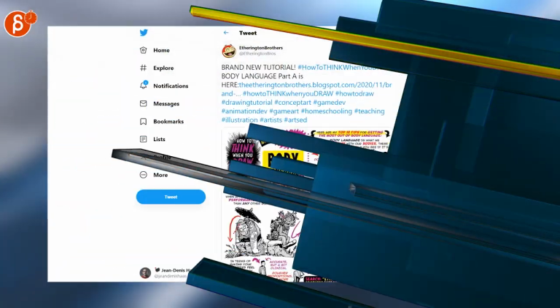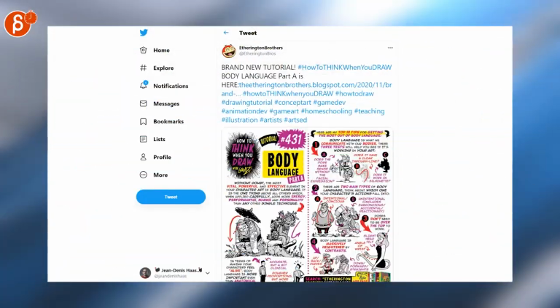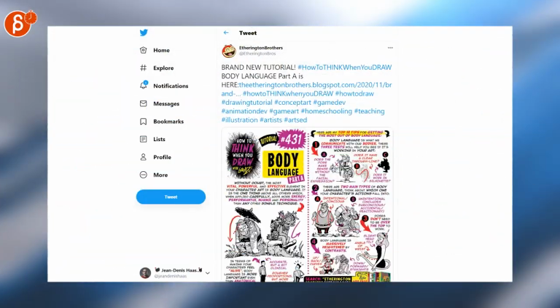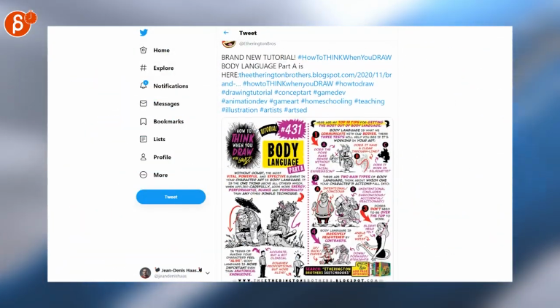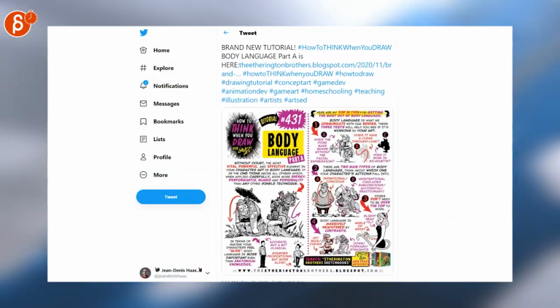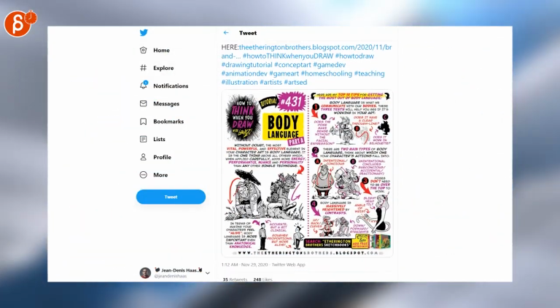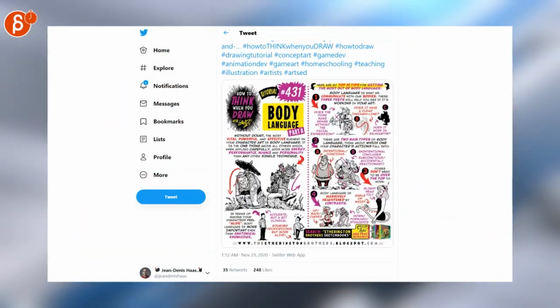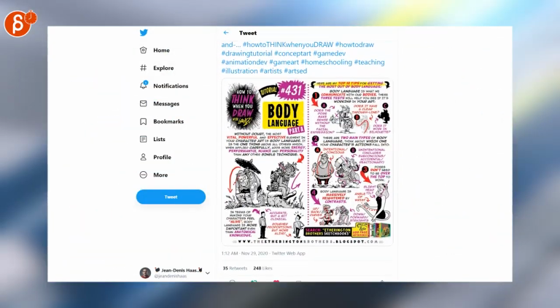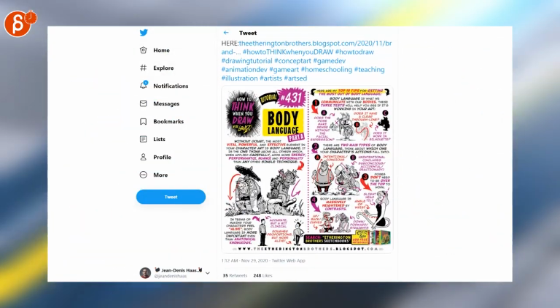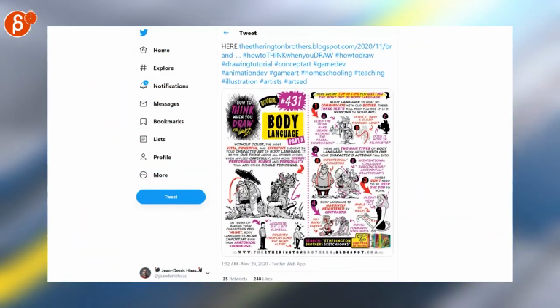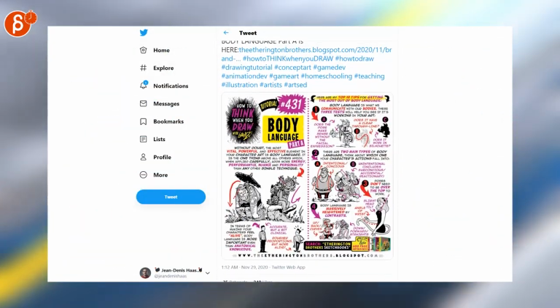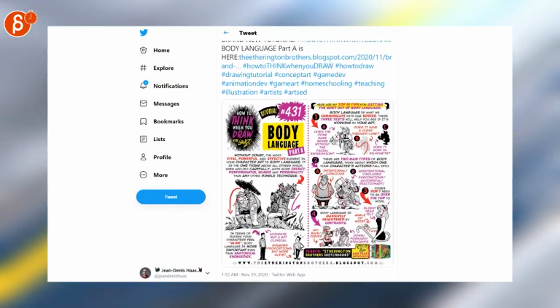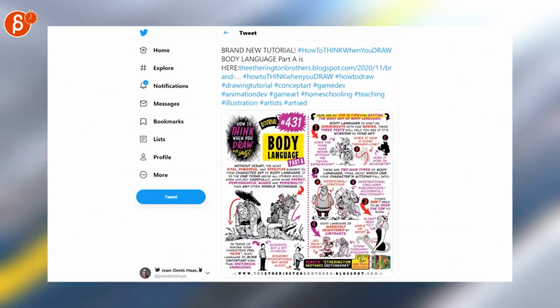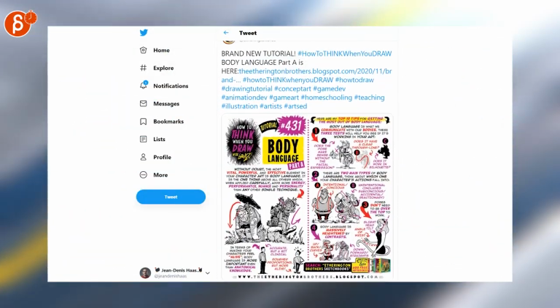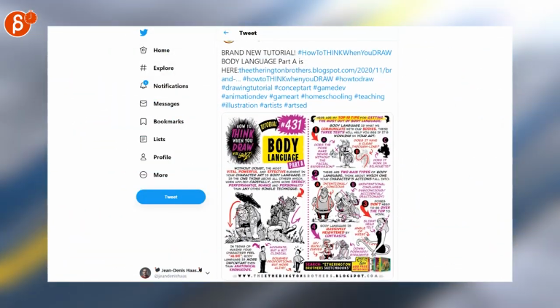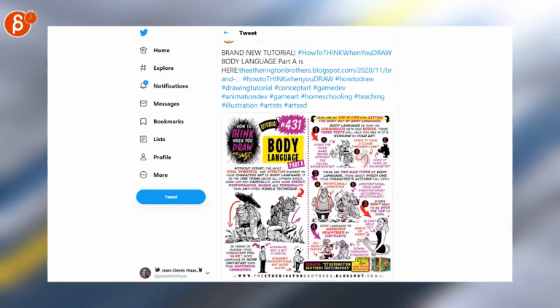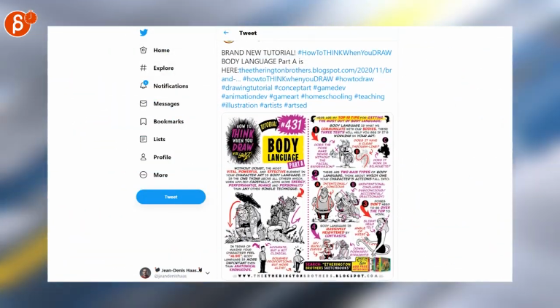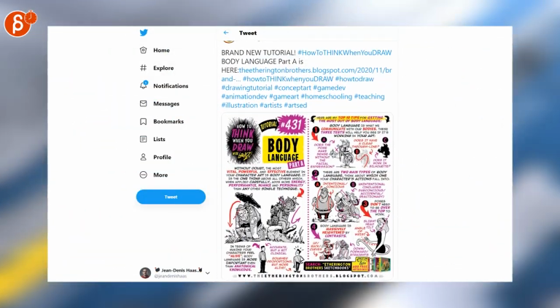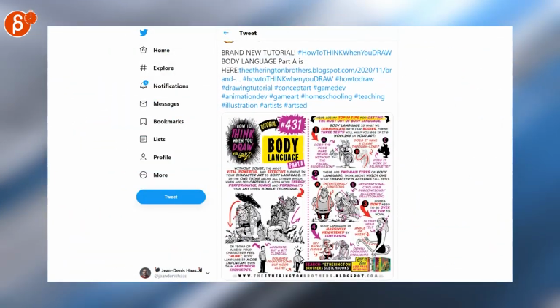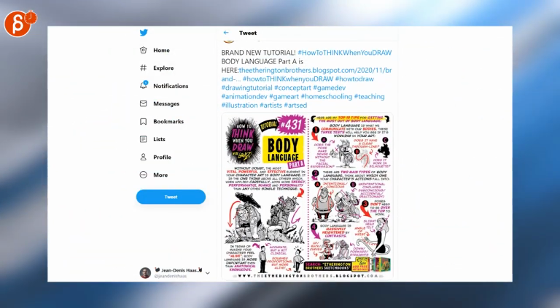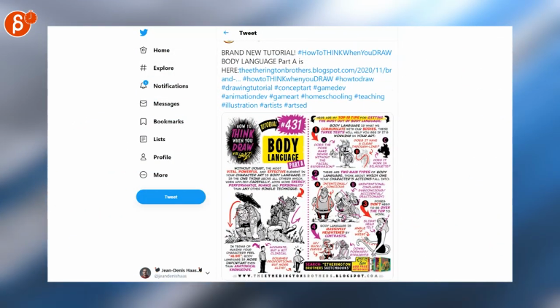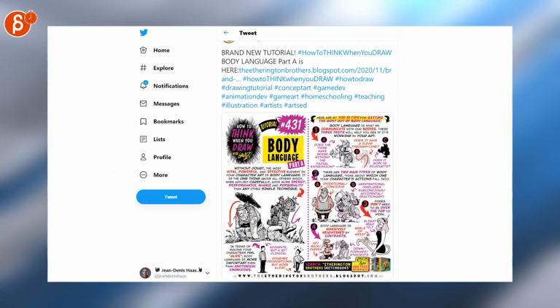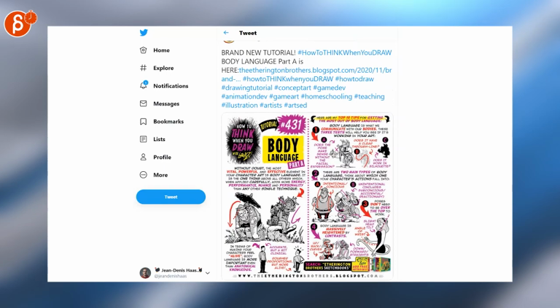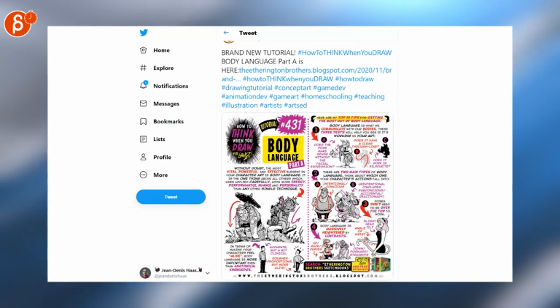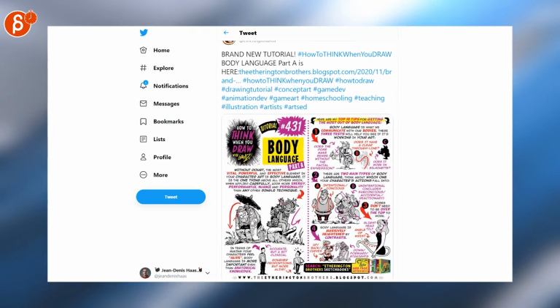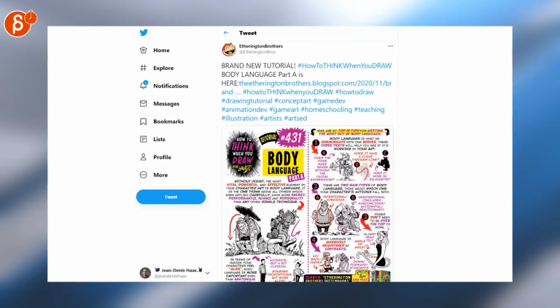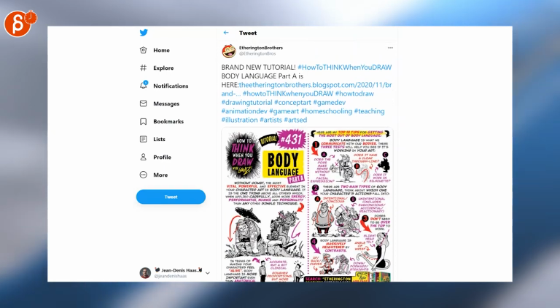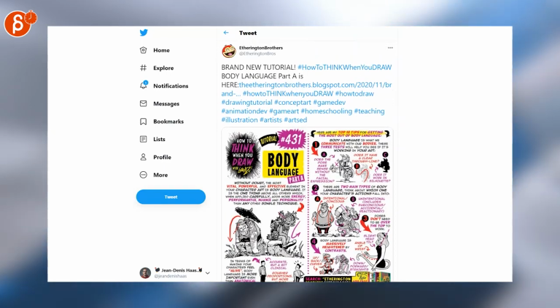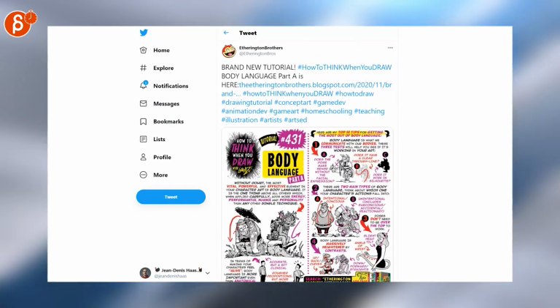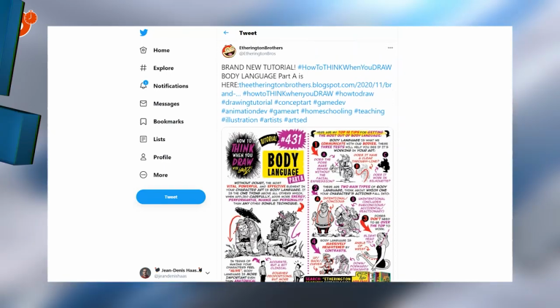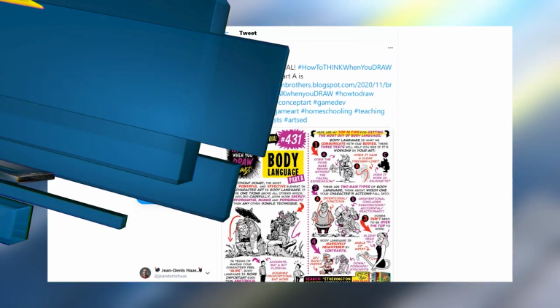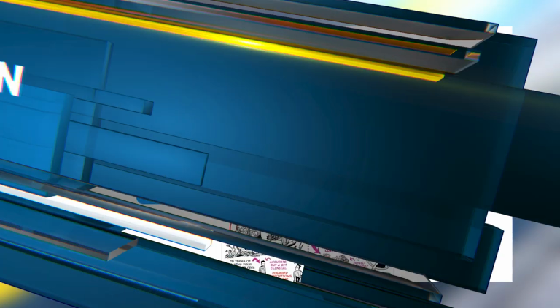Tutorial time. The ETHWG brothers always post really cool tutorials — this one is about body language, which is absolutely important for animators.